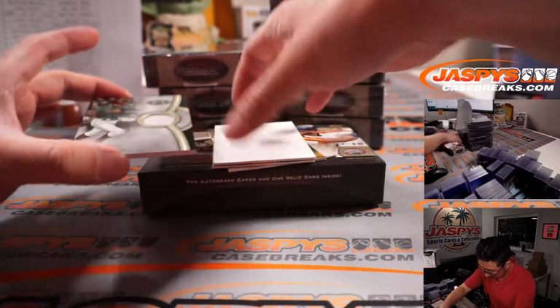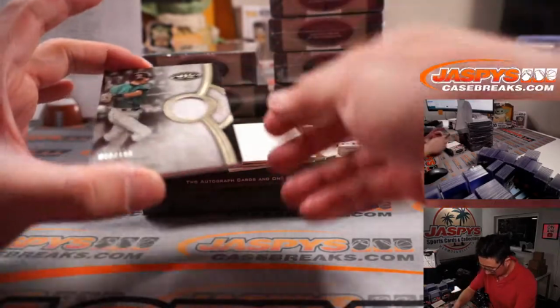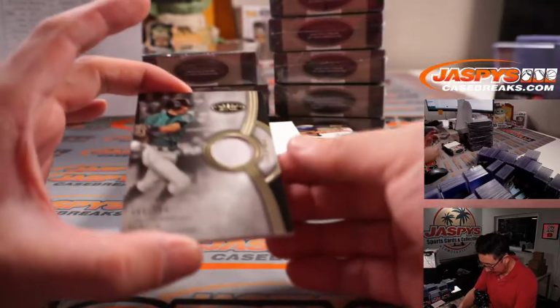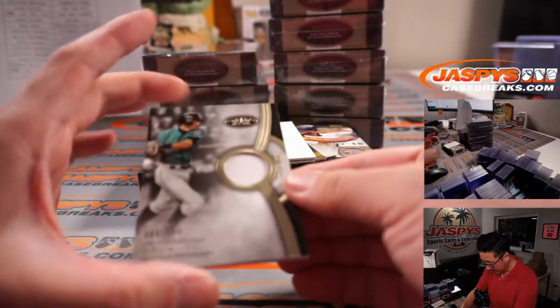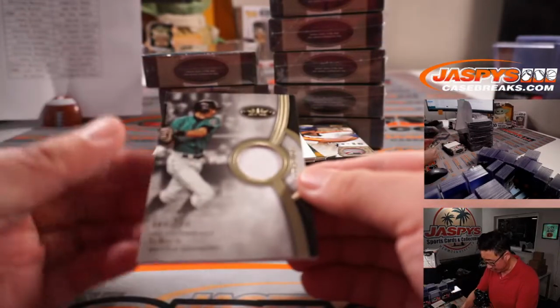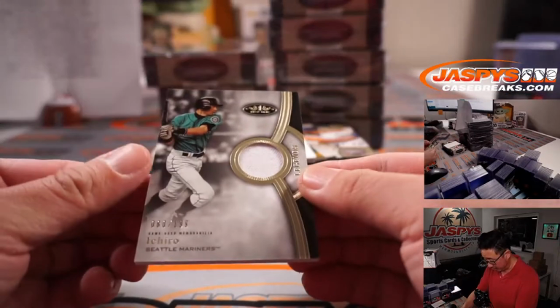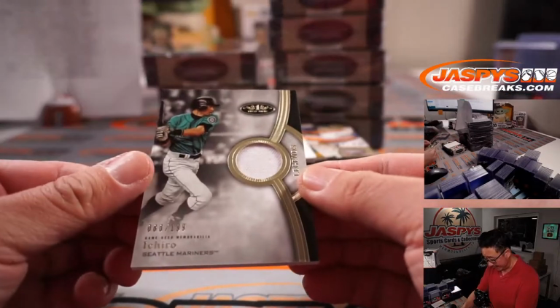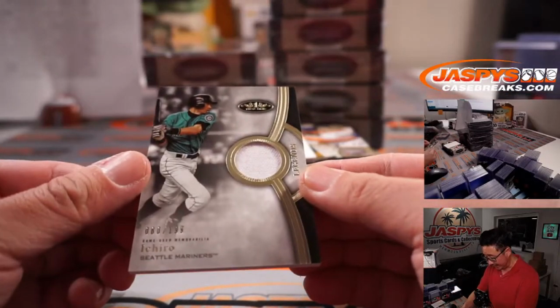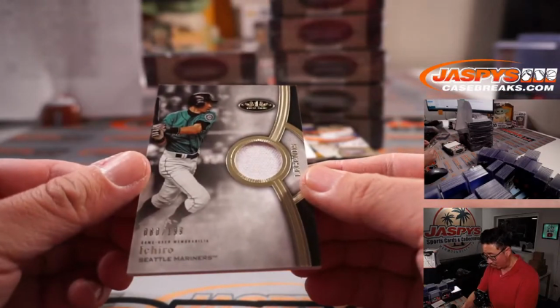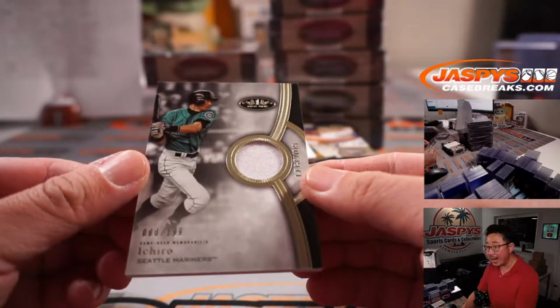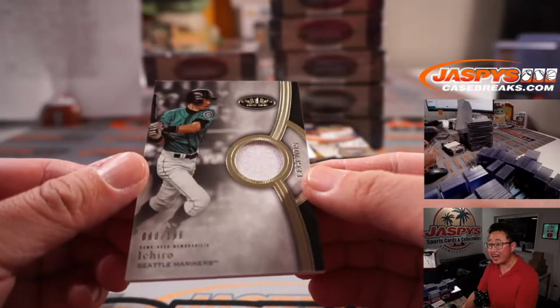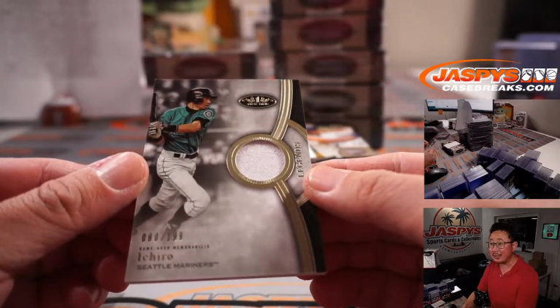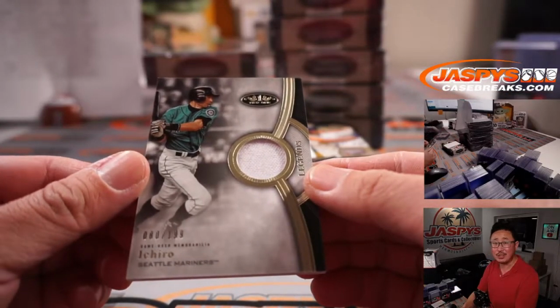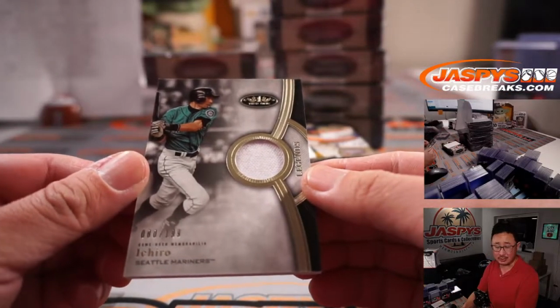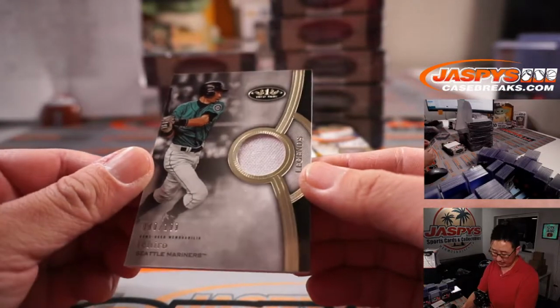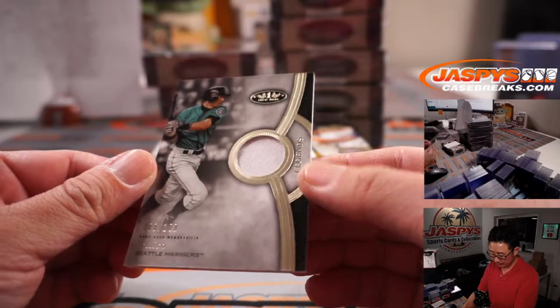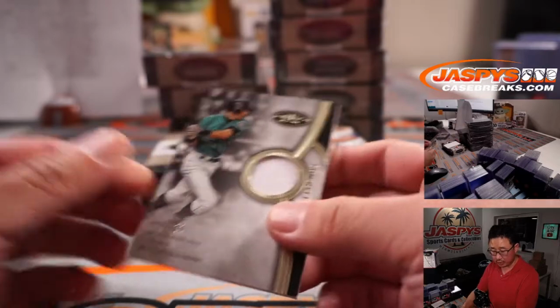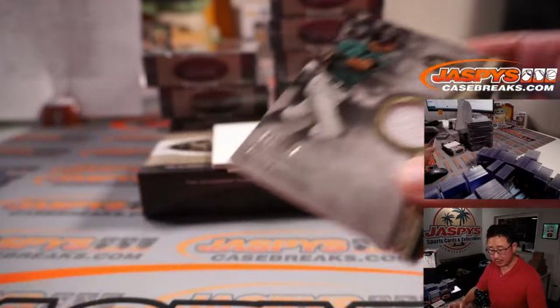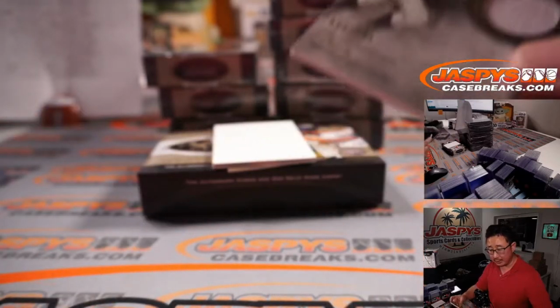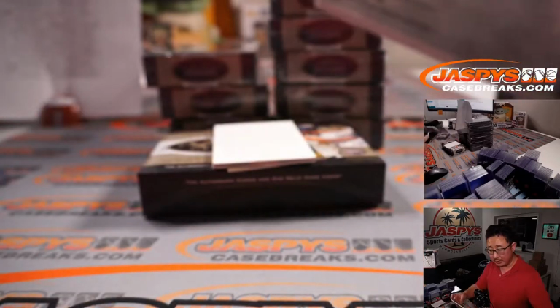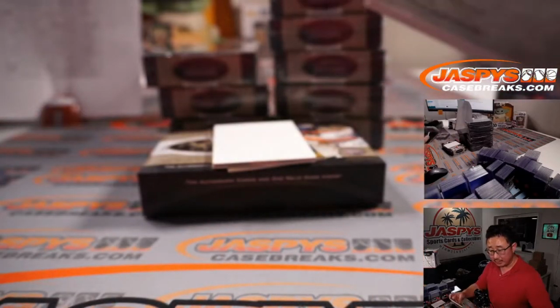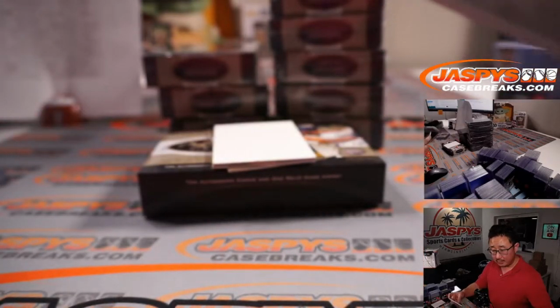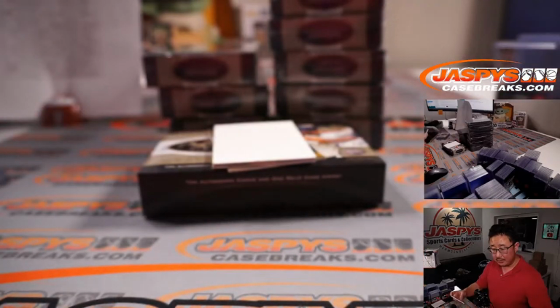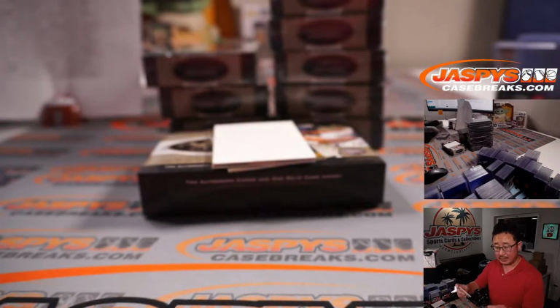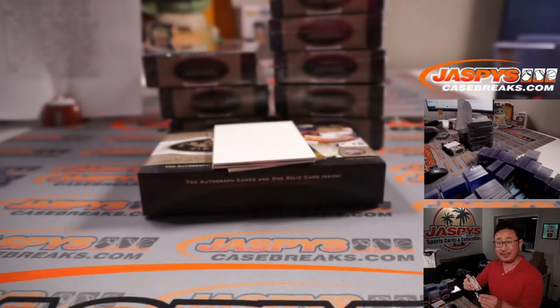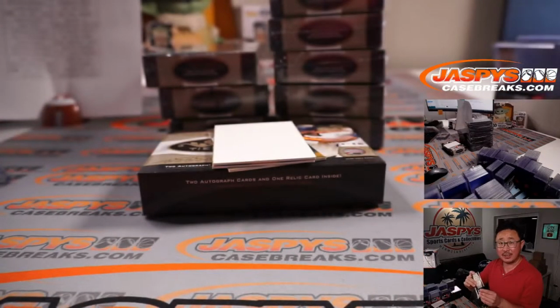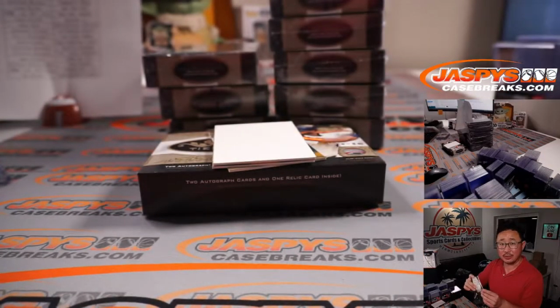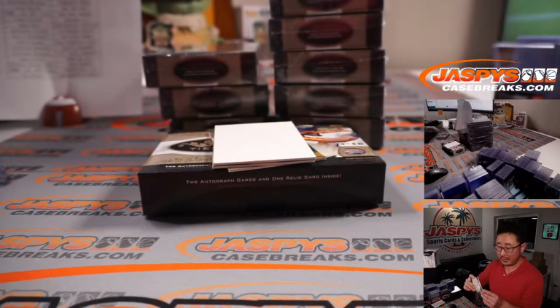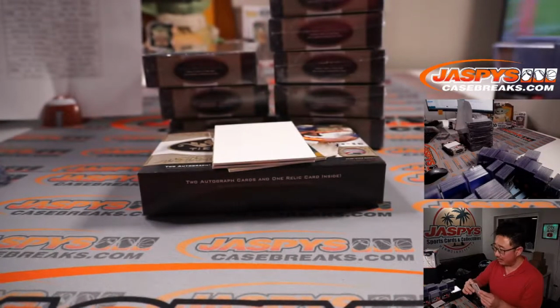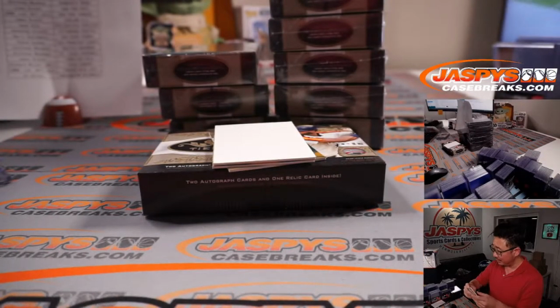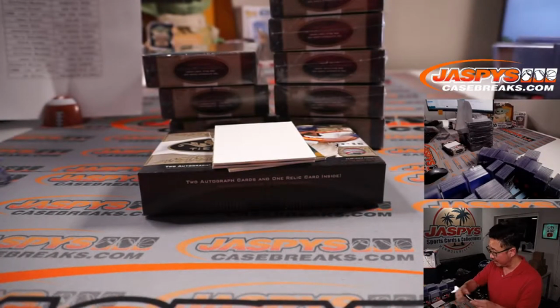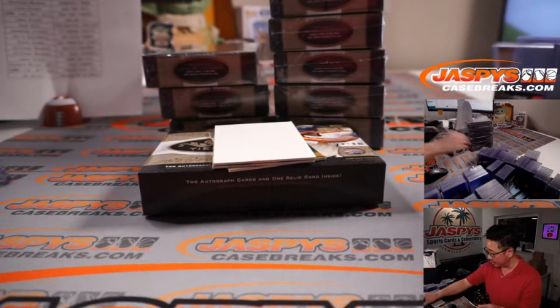Got Ichiro, 80 out of 199 — Legends piece of his jersey. That's Alifonzo with the Mariners.